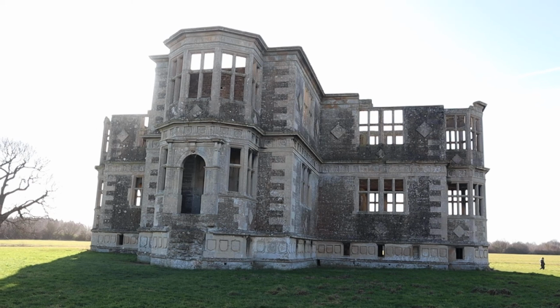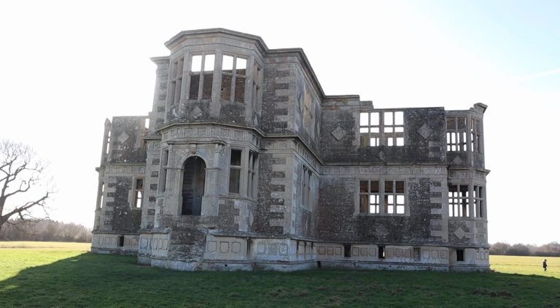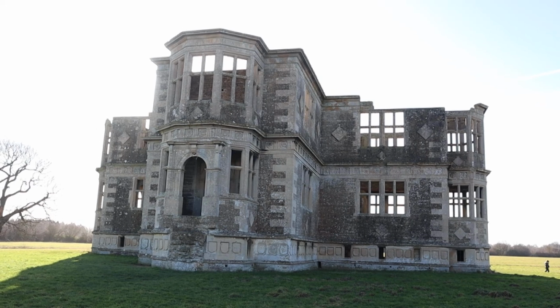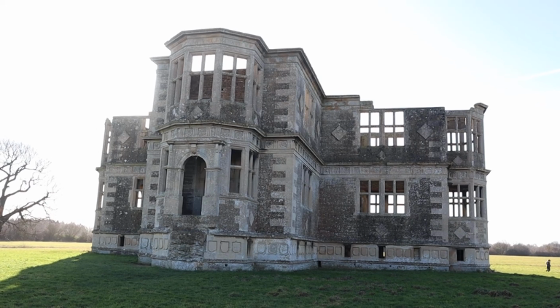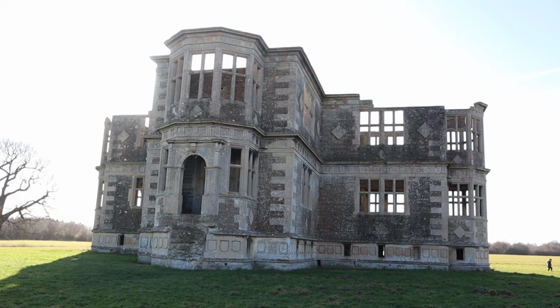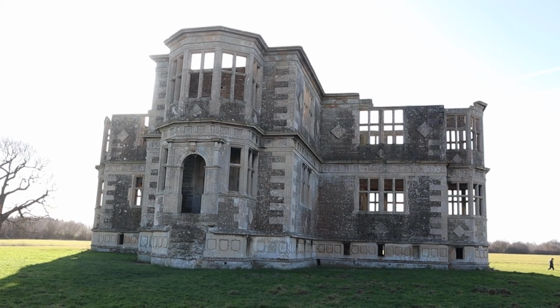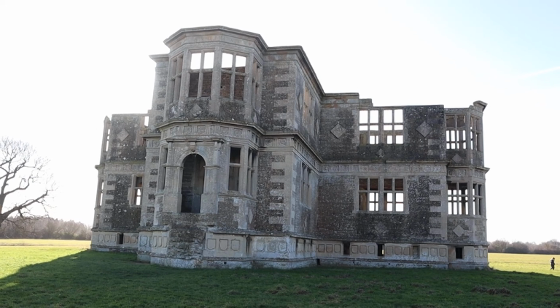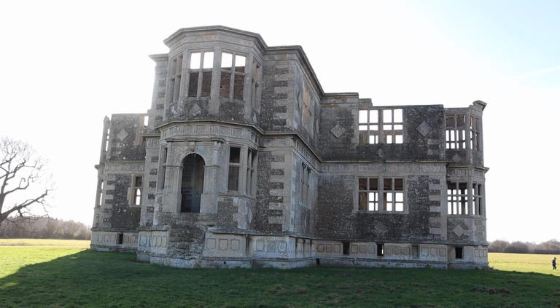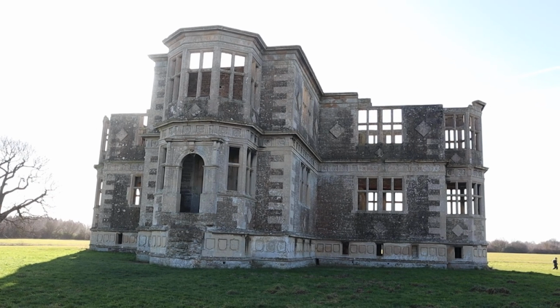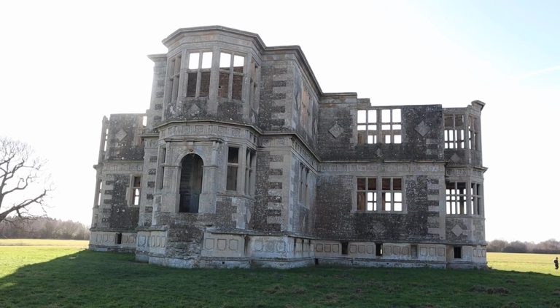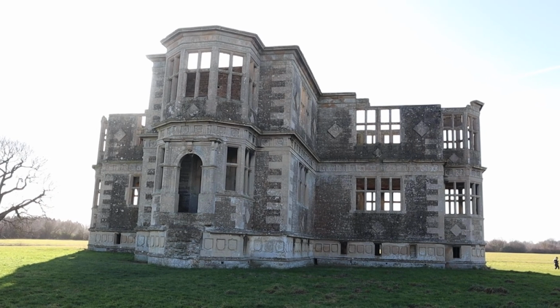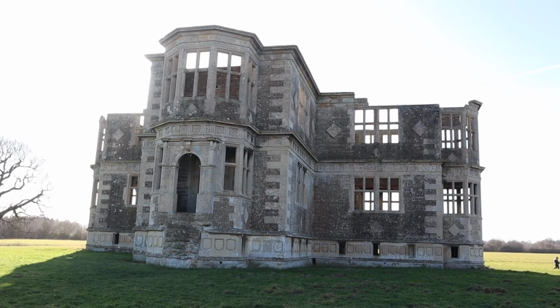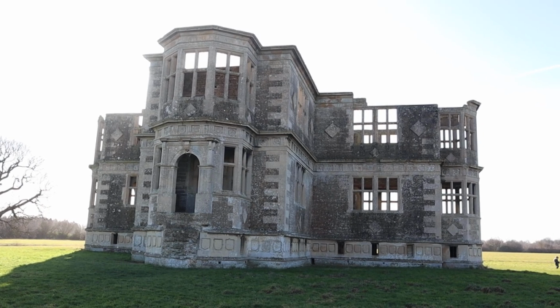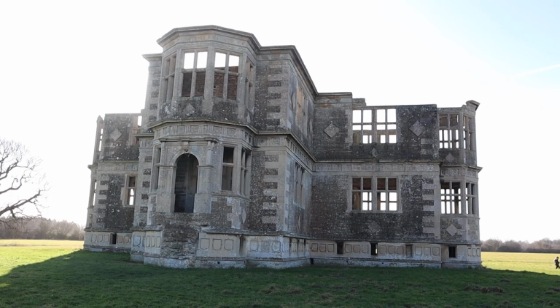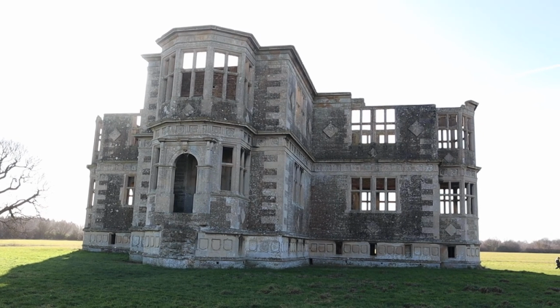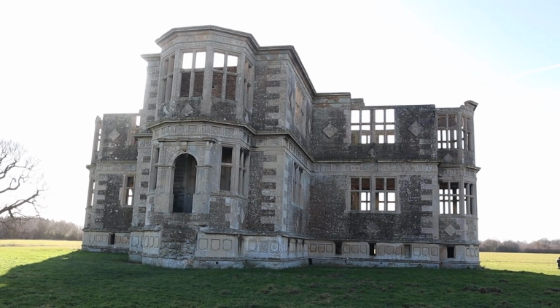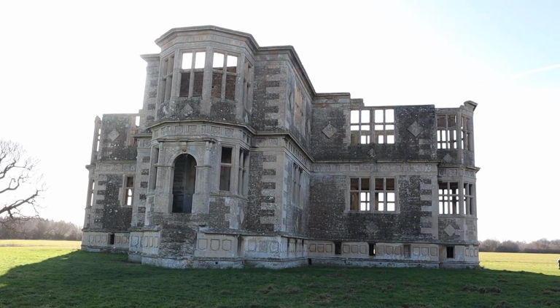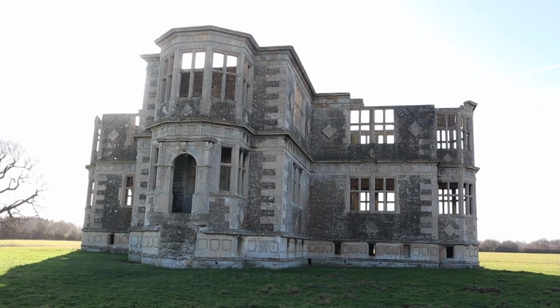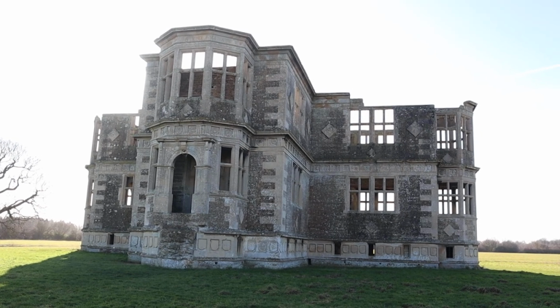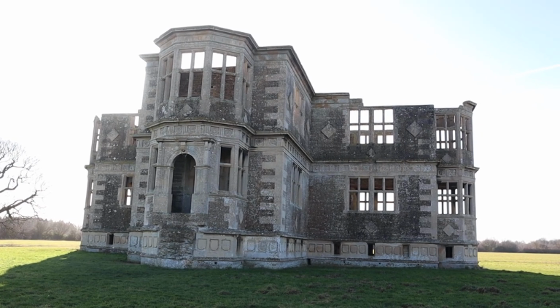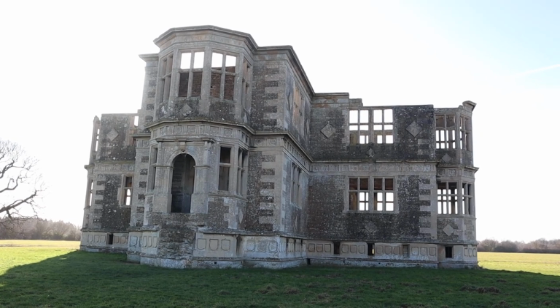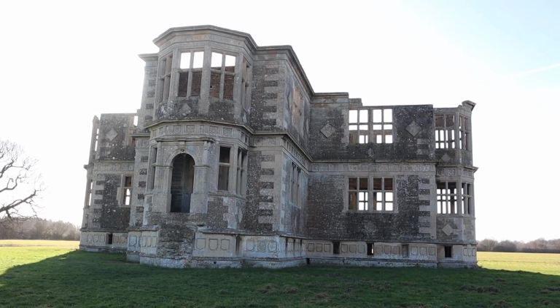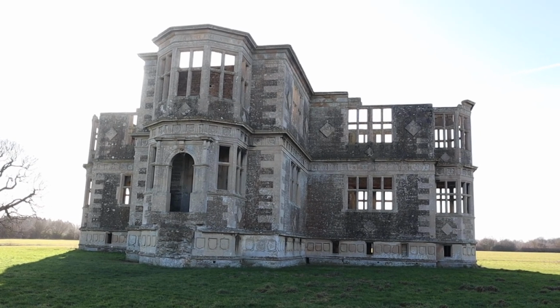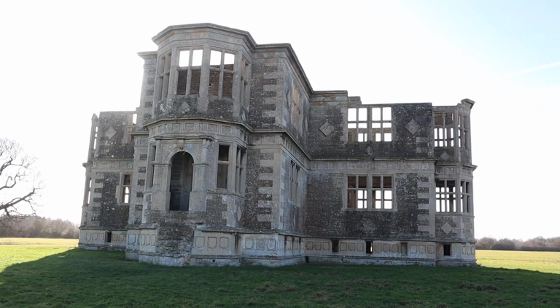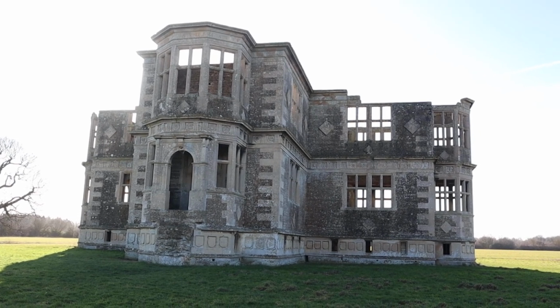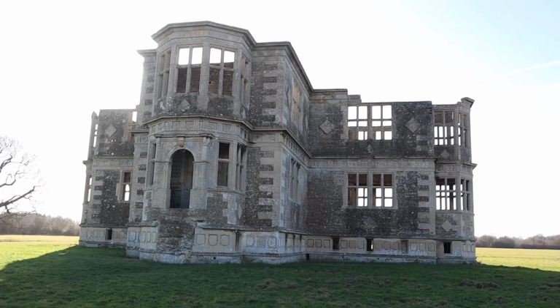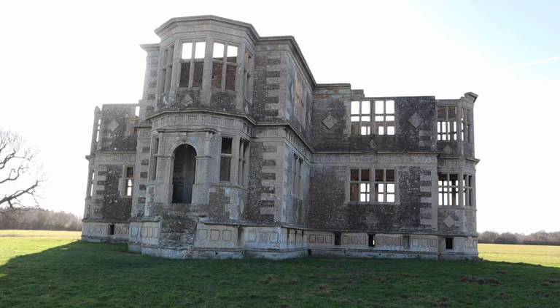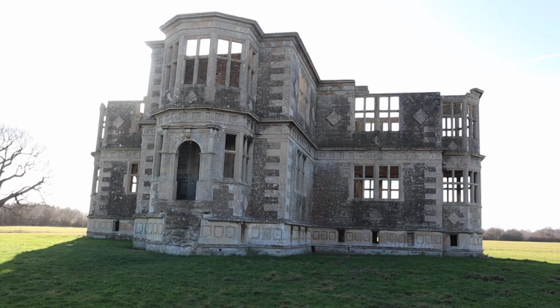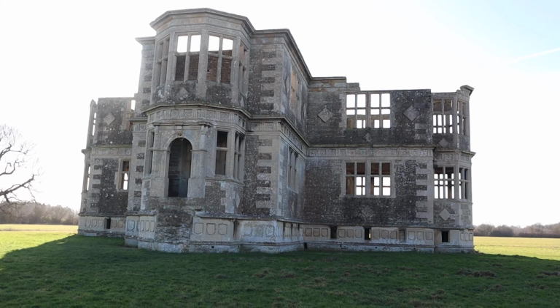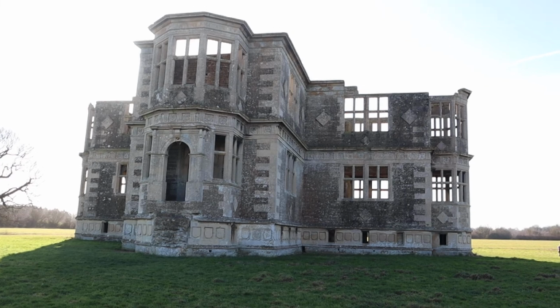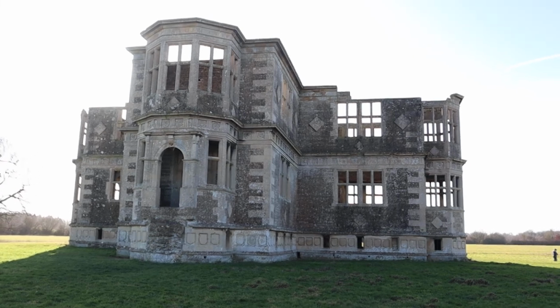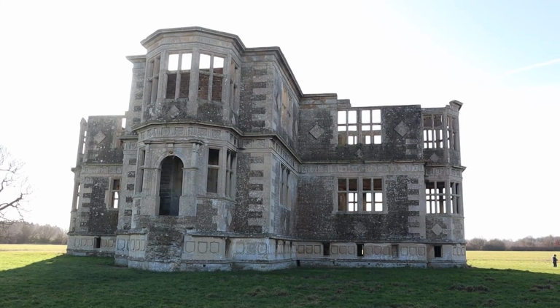Hello everyone and welcome to another video. Today we have come to Liverdon Newbuild in Northamptonshire.